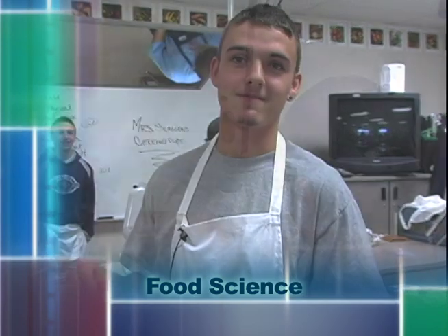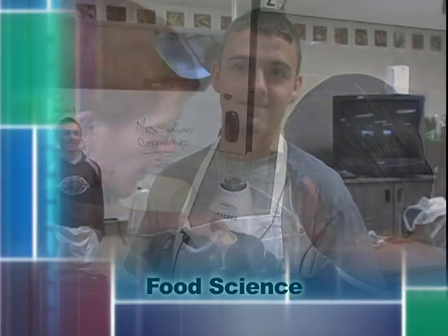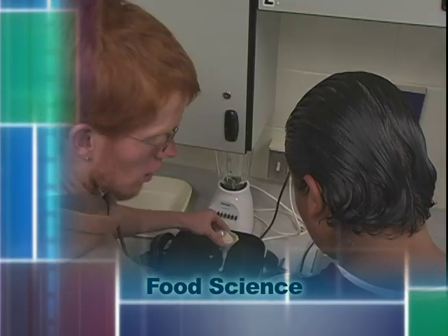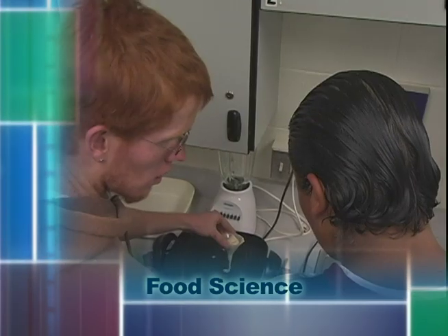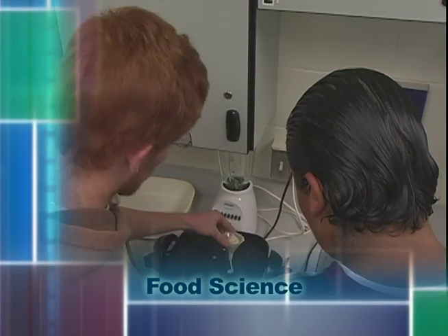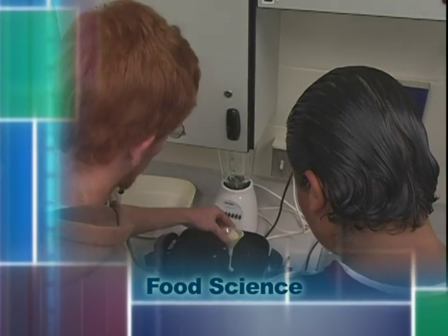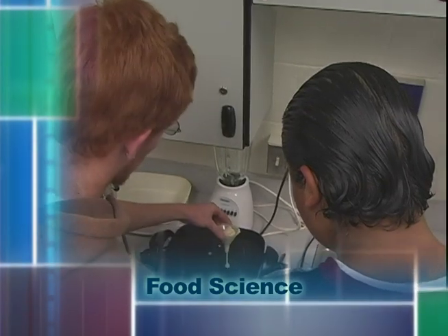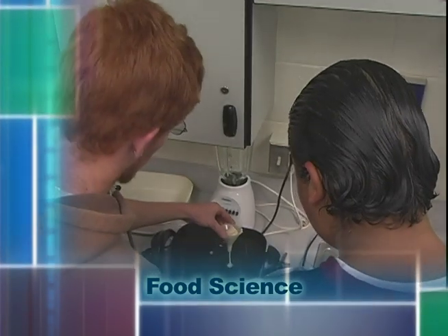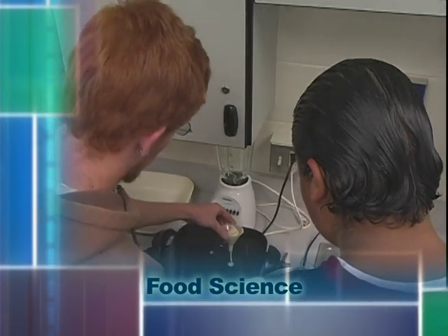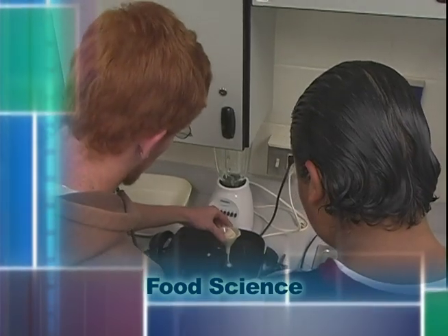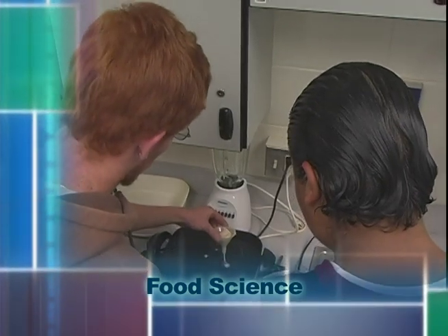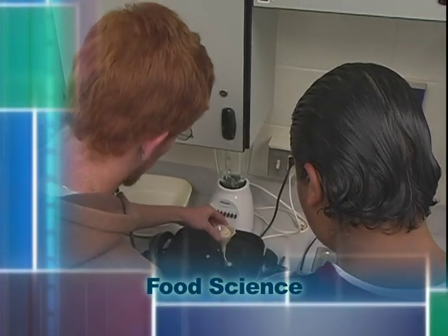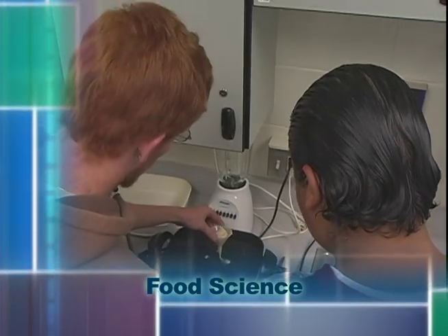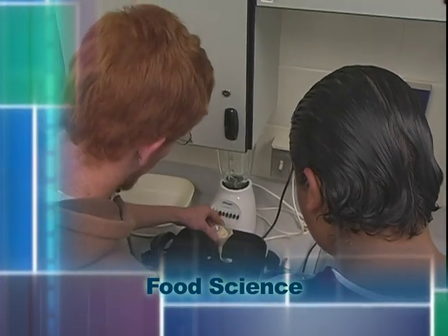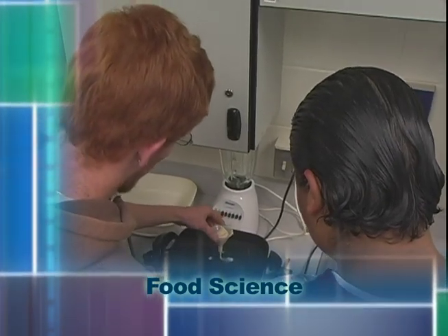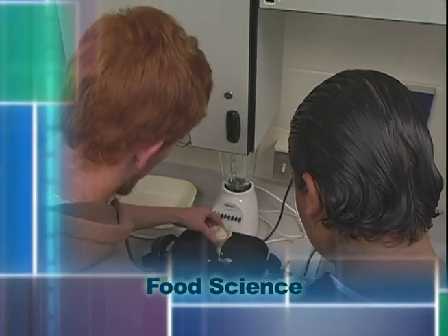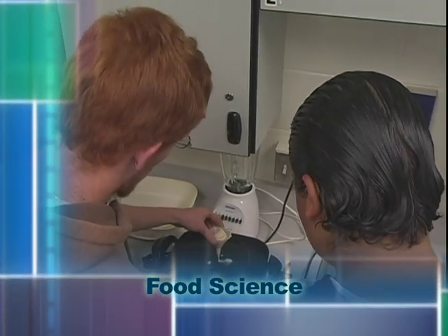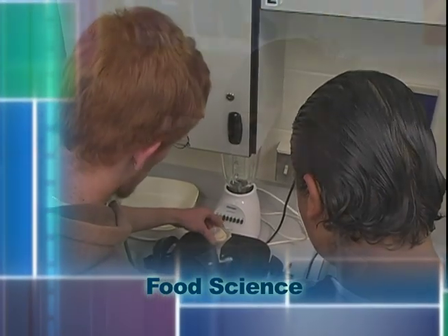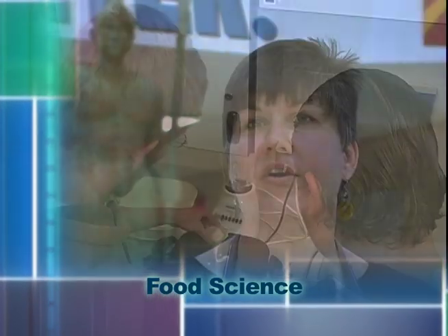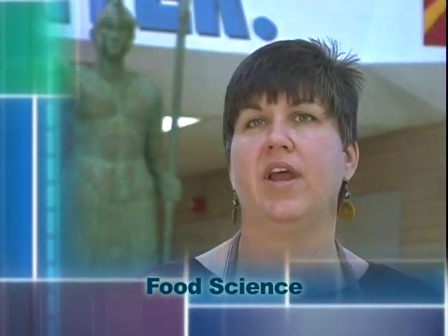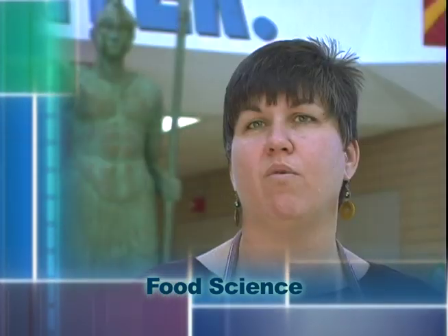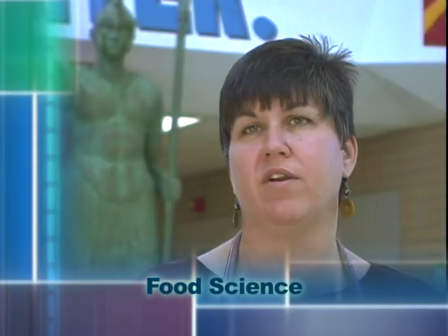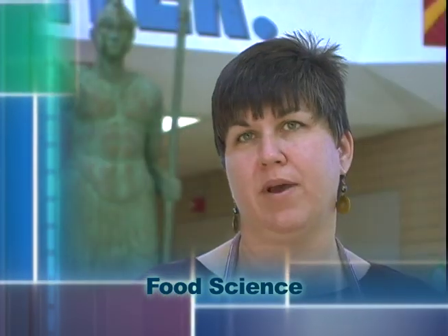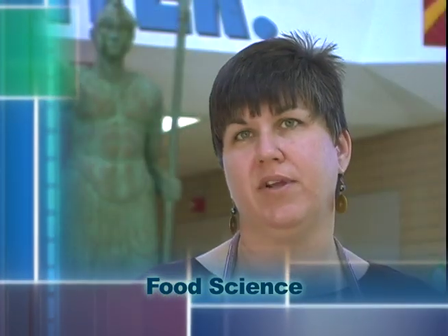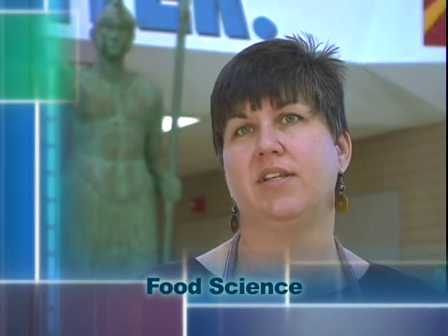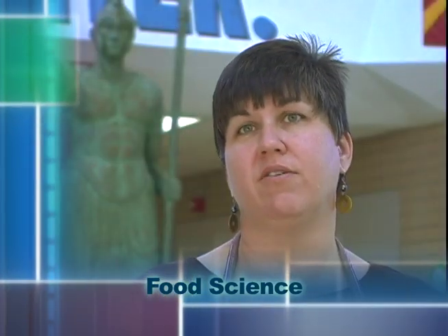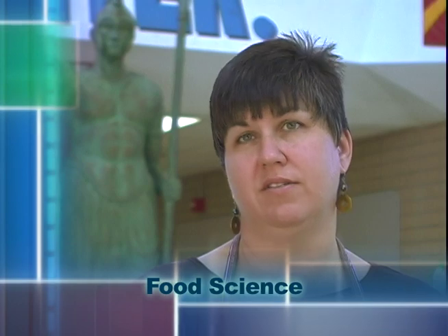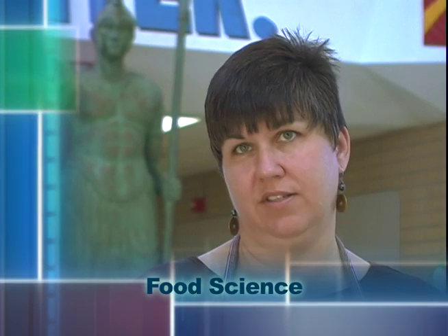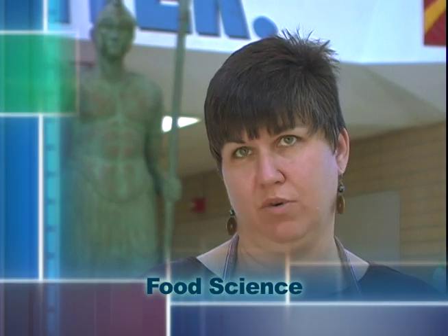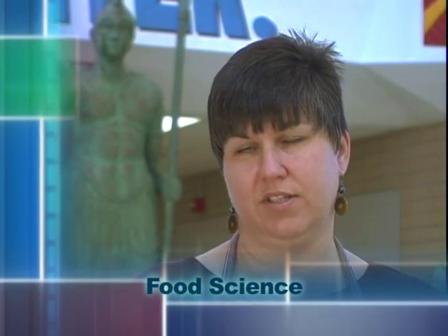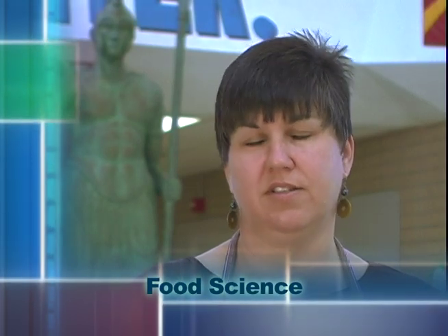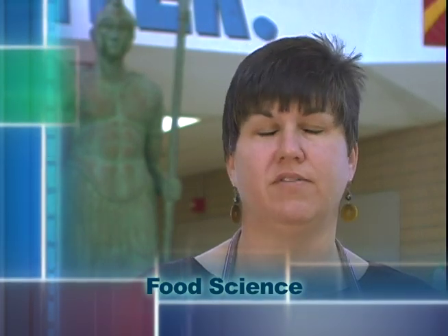Today we made sopapillas and funnel cakes to show the difference in the amount of water, how water evaporates, and how it works as a solvent.